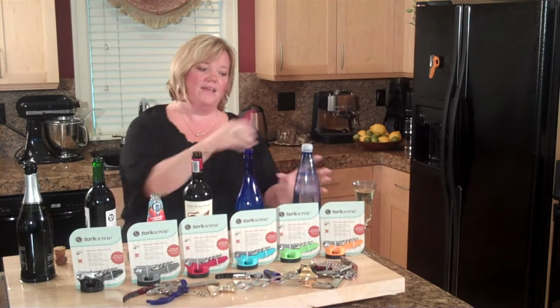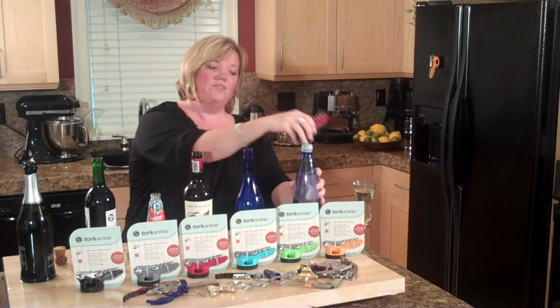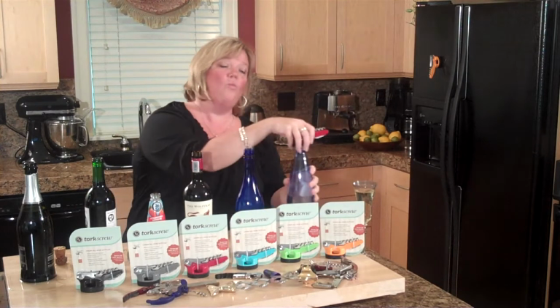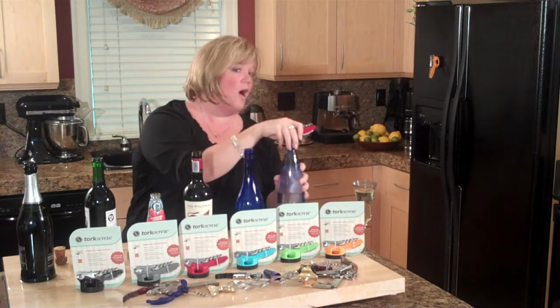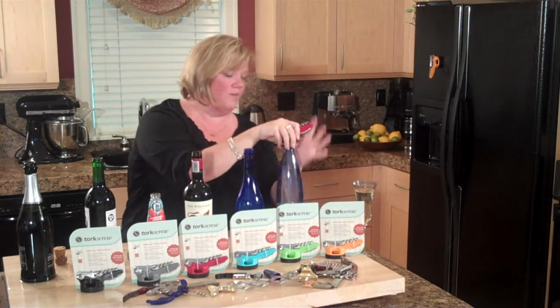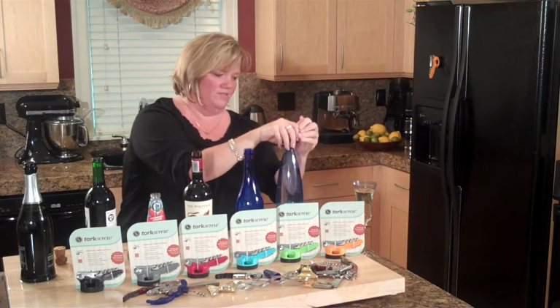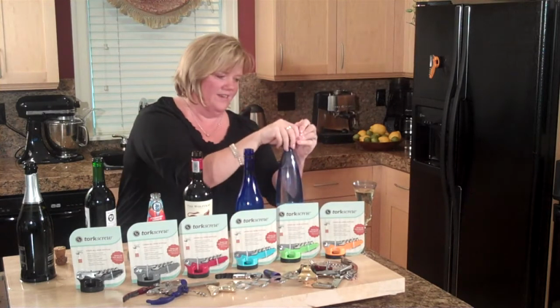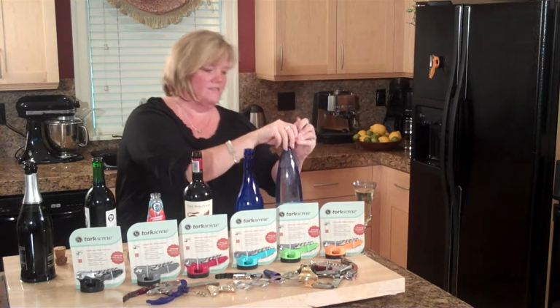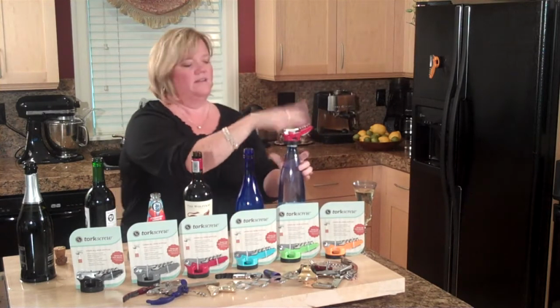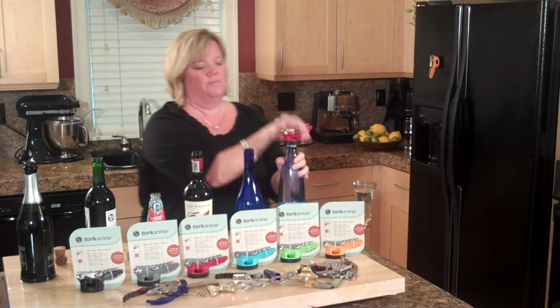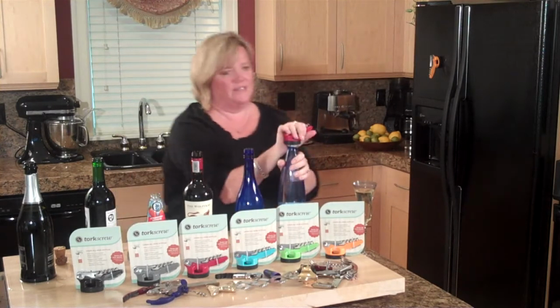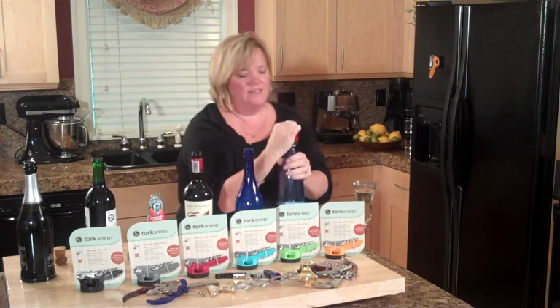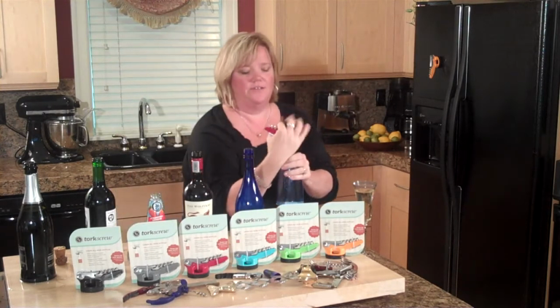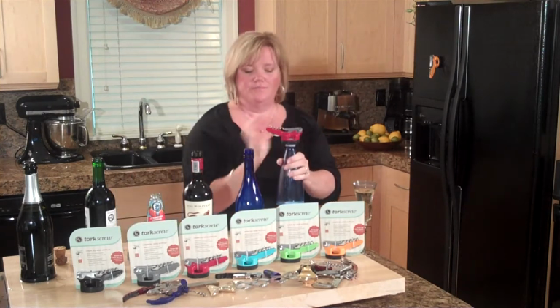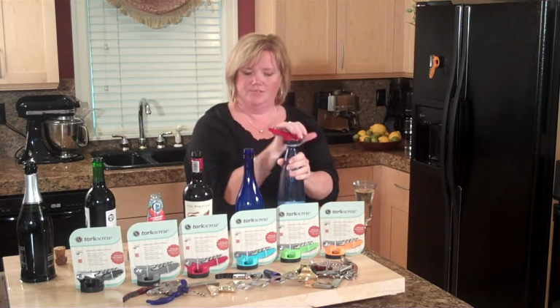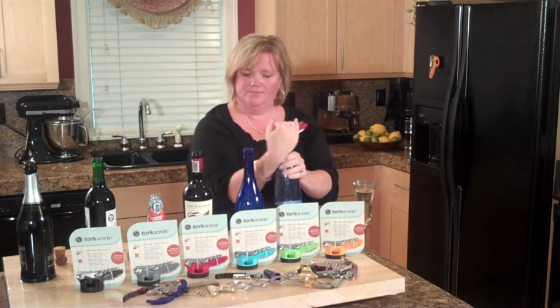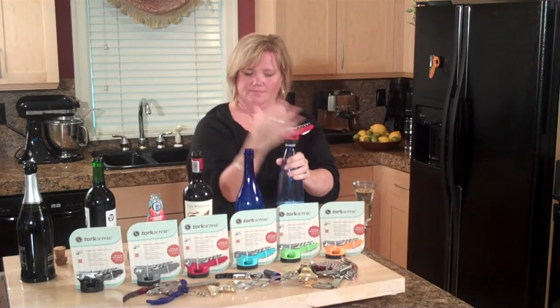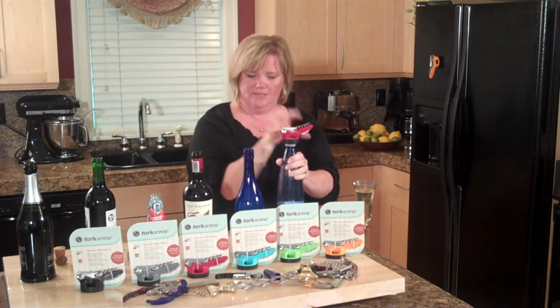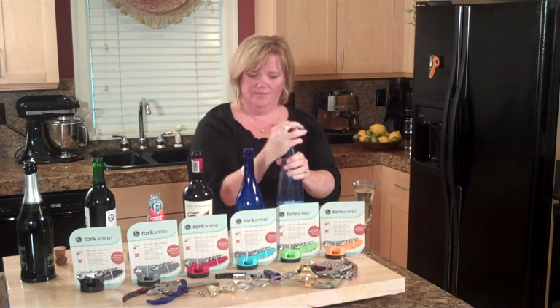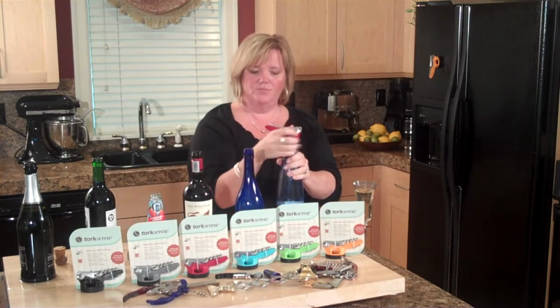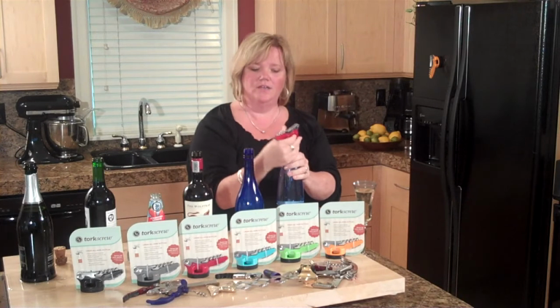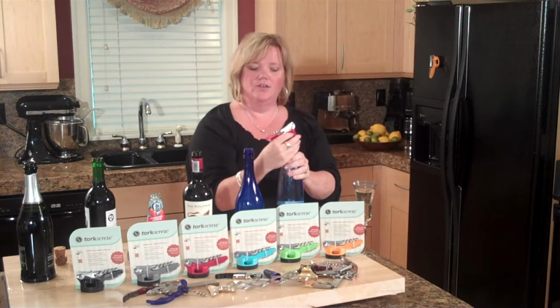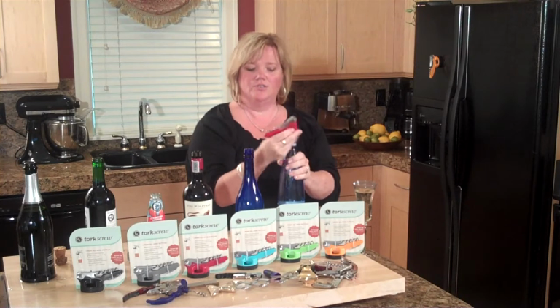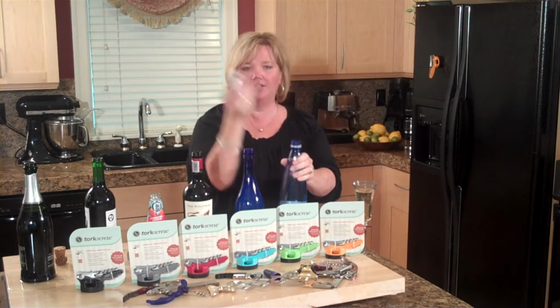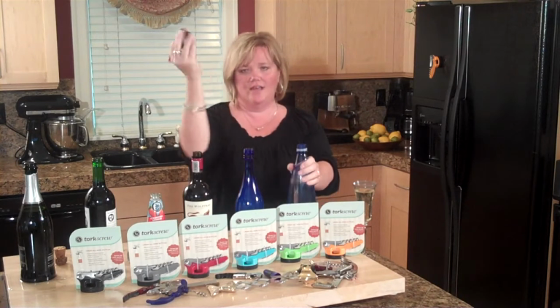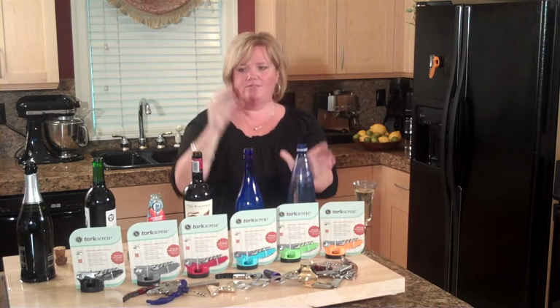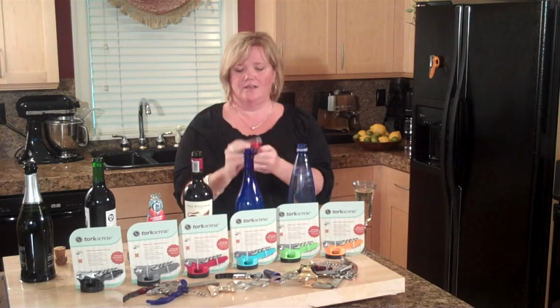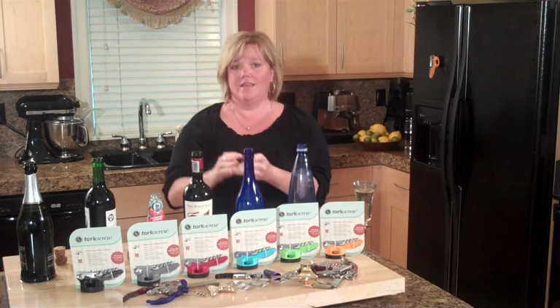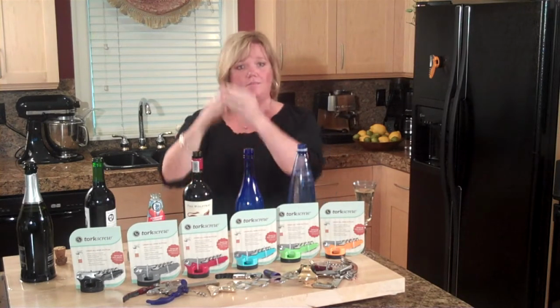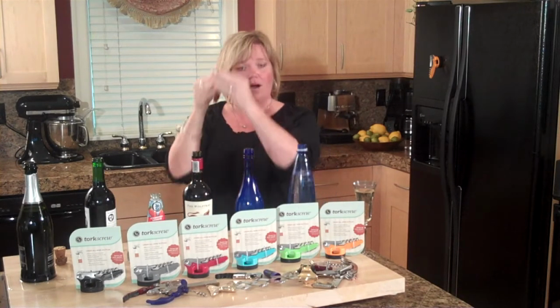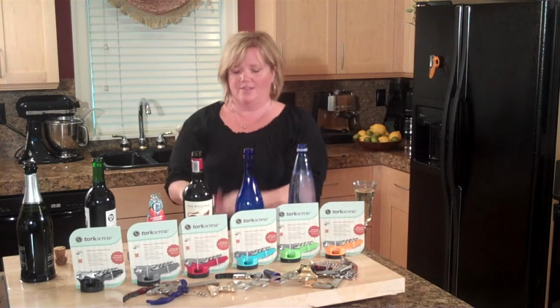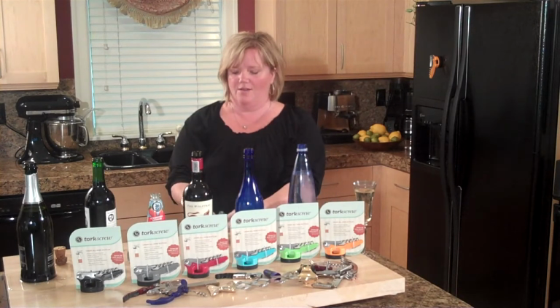And even water bottles, ladies — makes it easy. Seat it firmly, turn to the left, and again it pops it out.